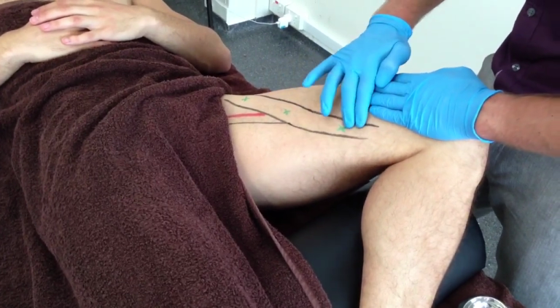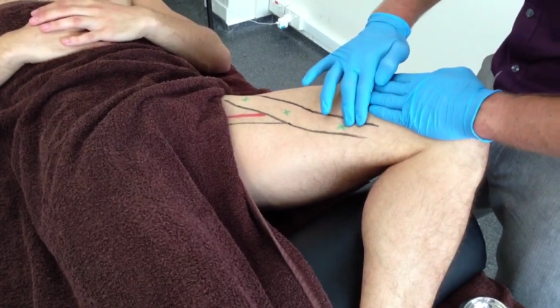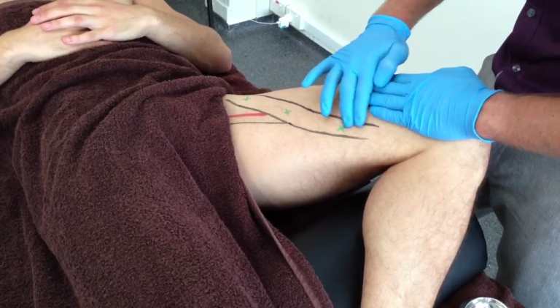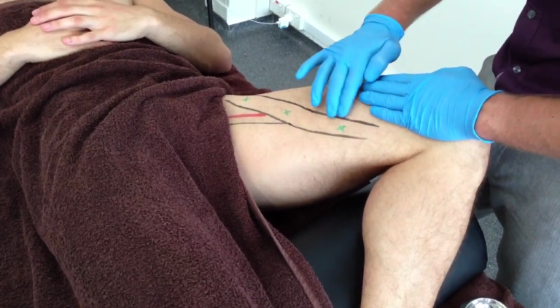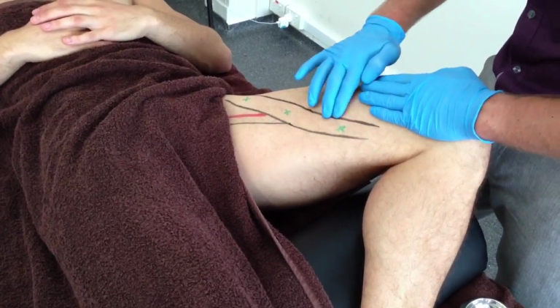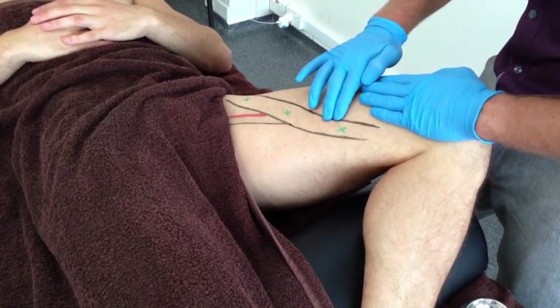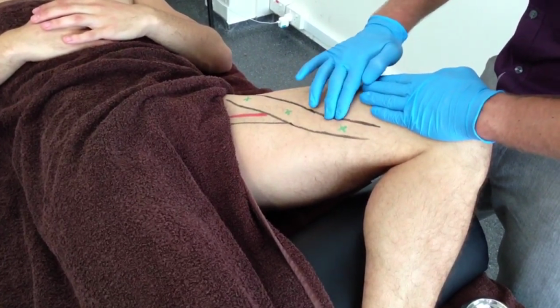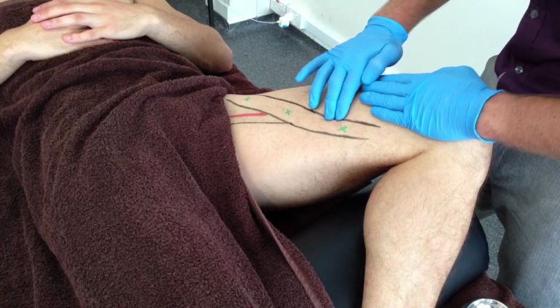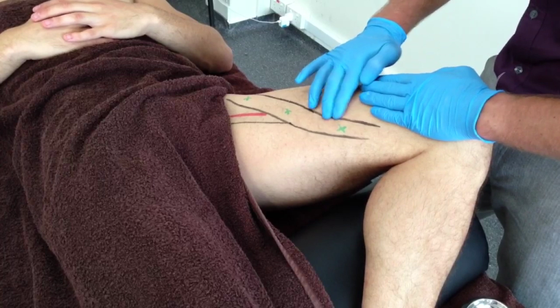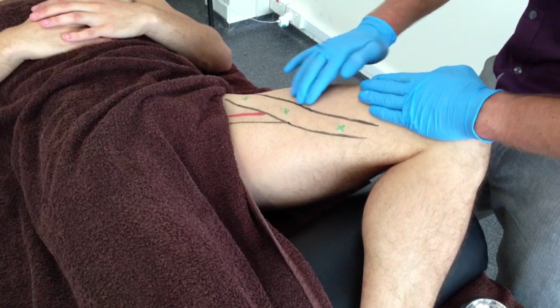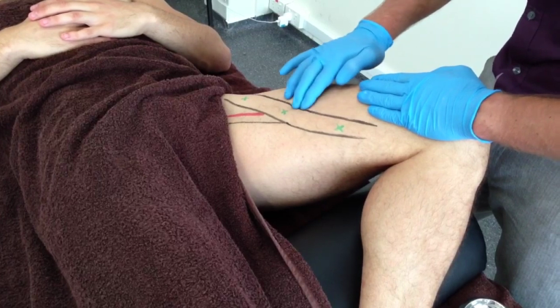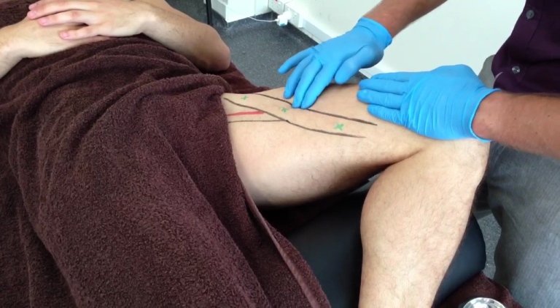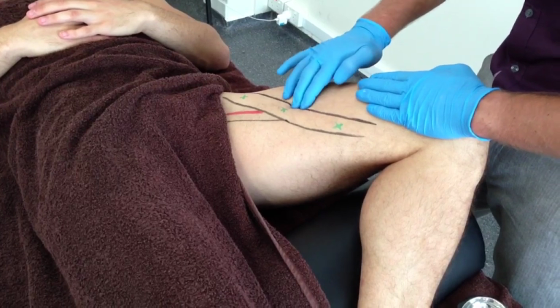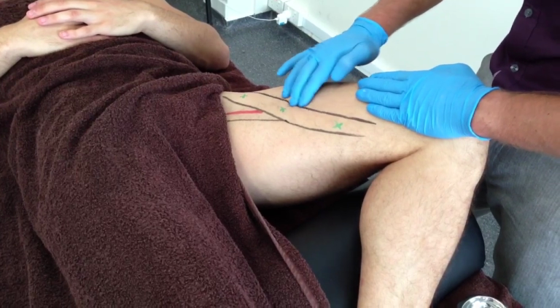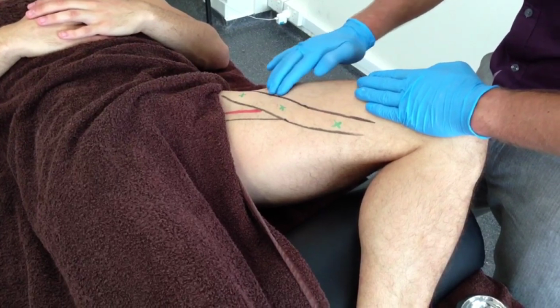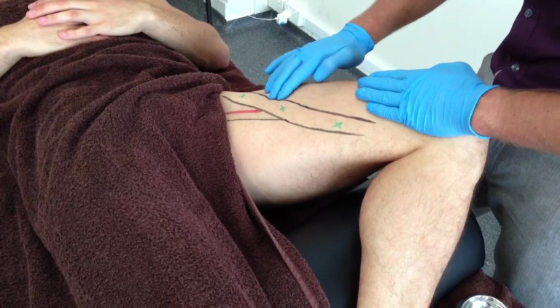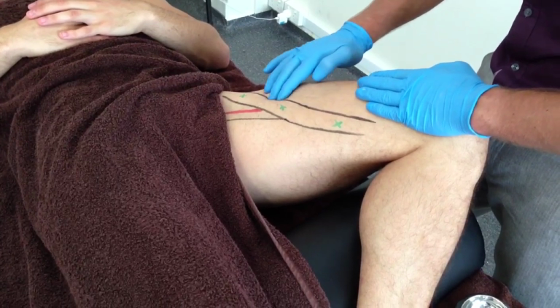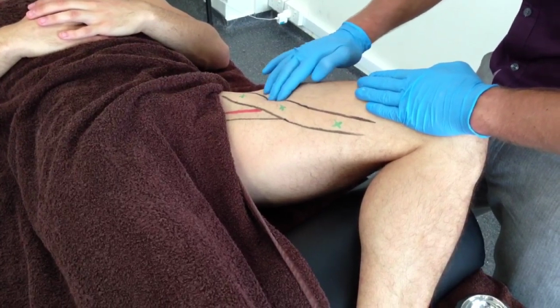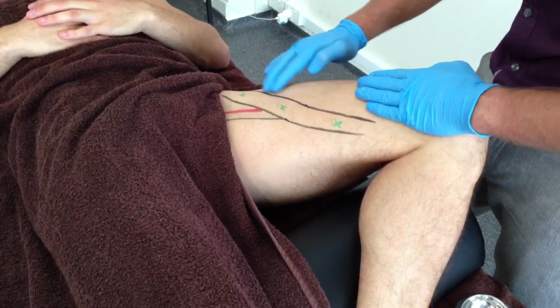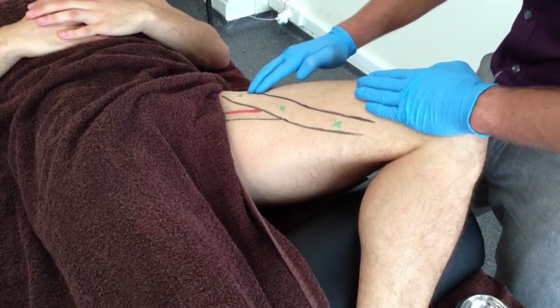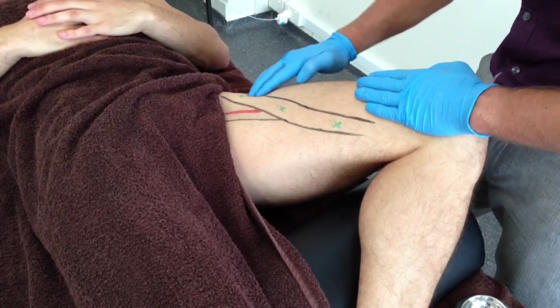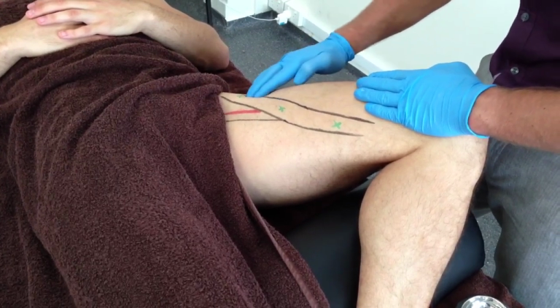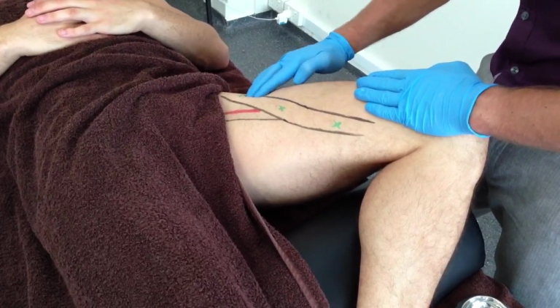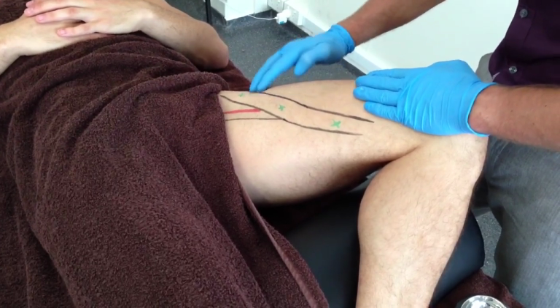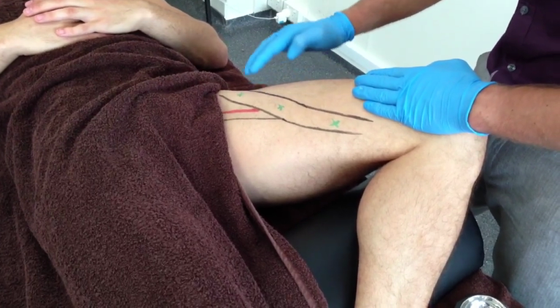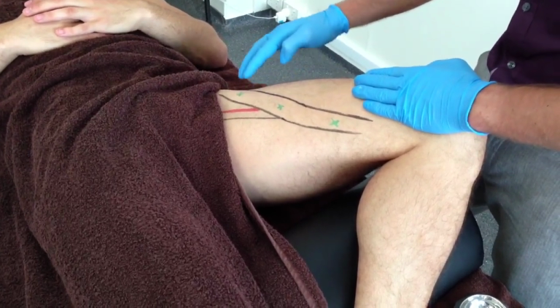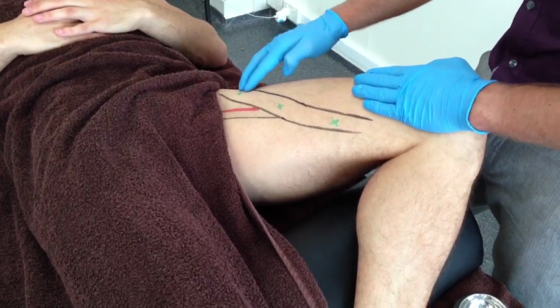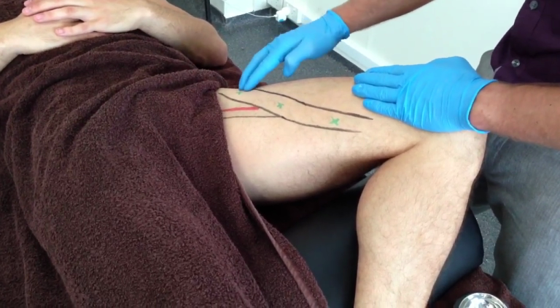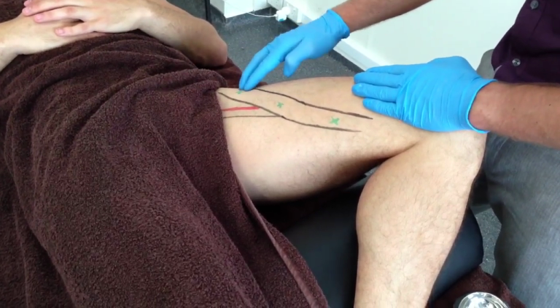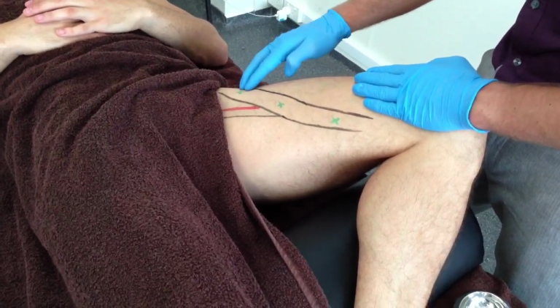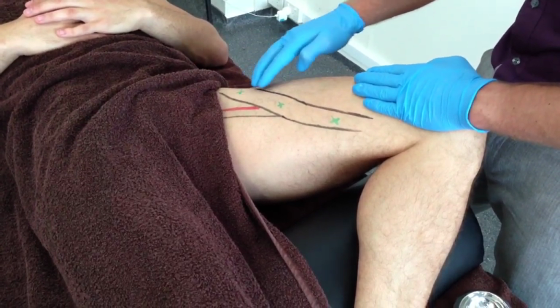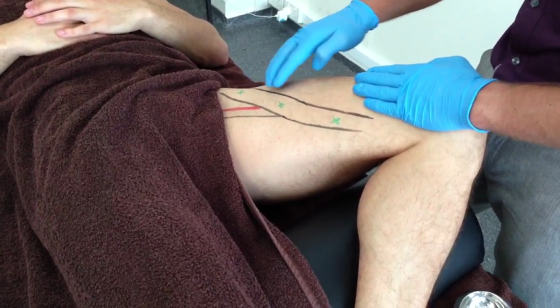Precaution must be taken as the sartorius muscle crosses over the femoral nerve, artery and vein.